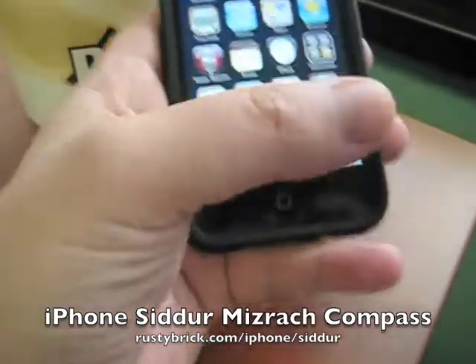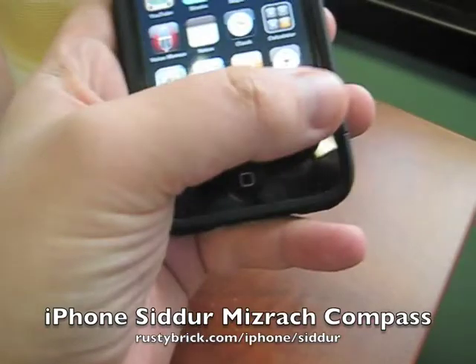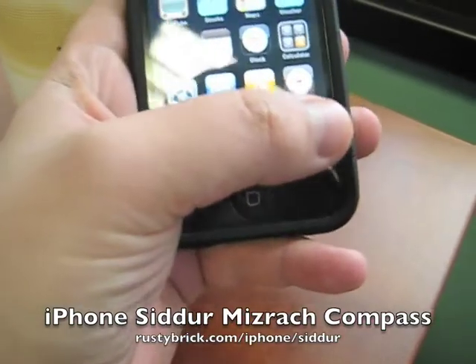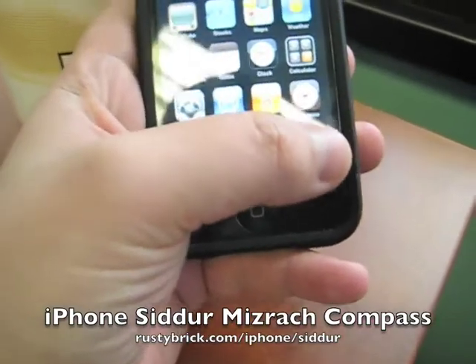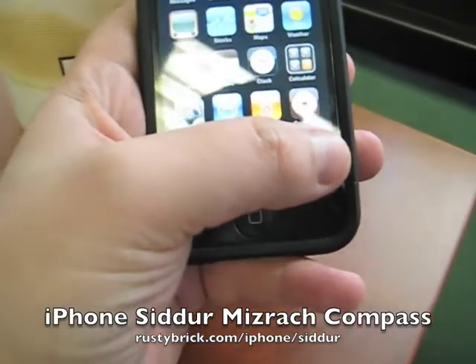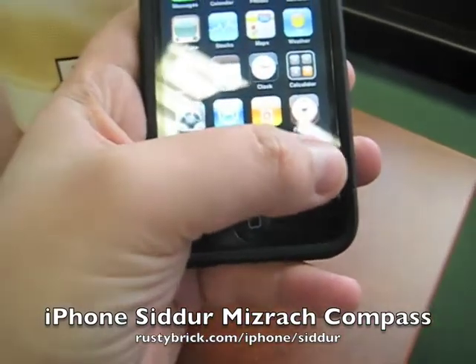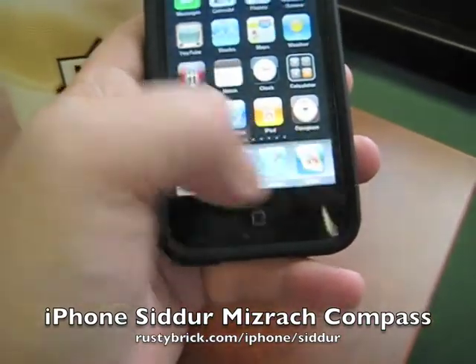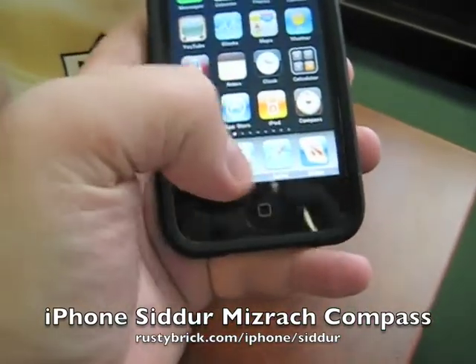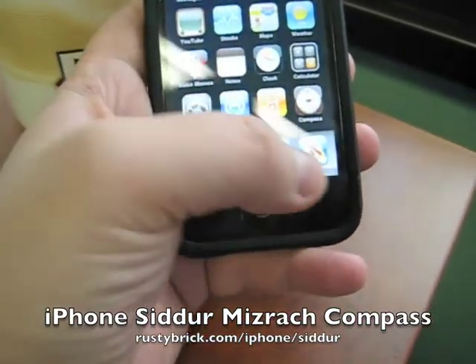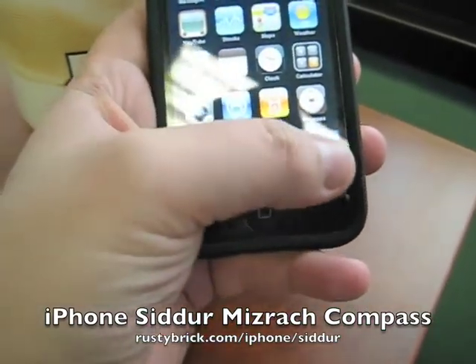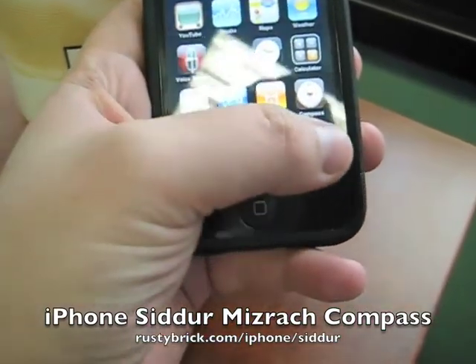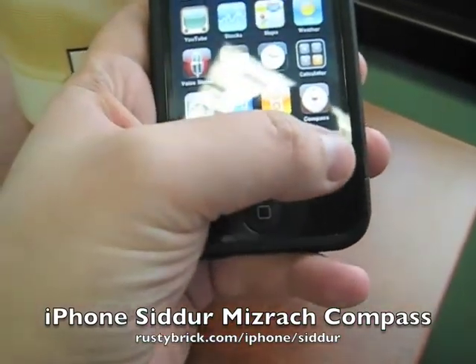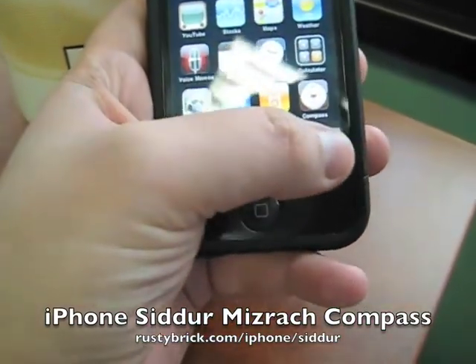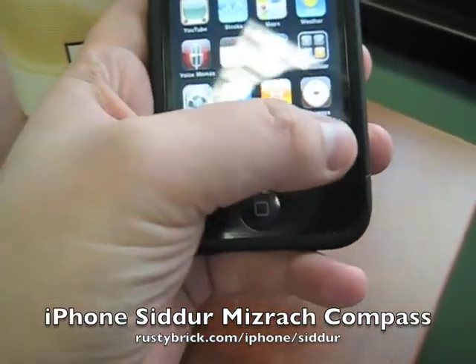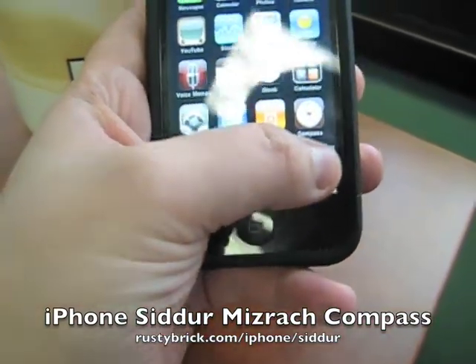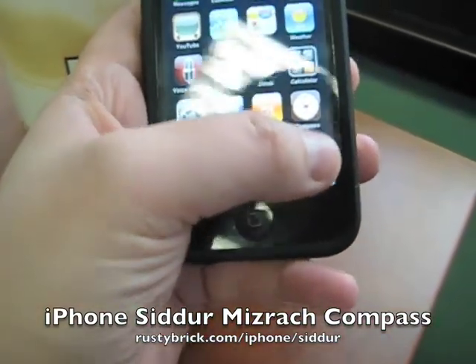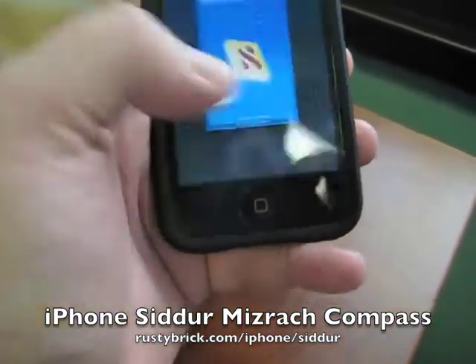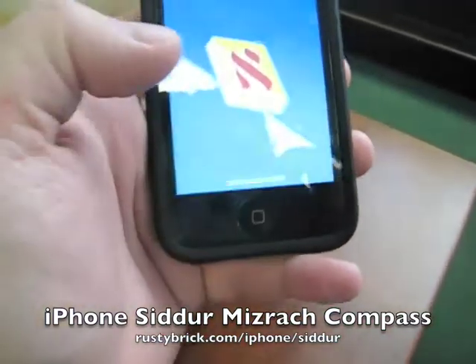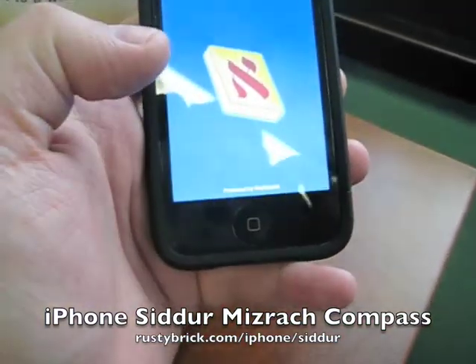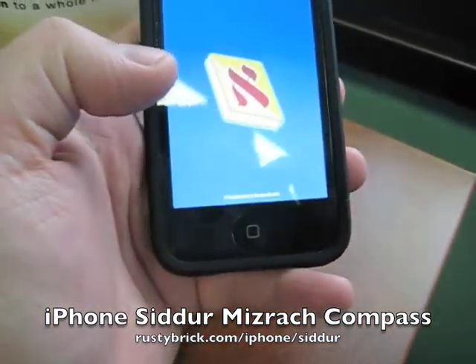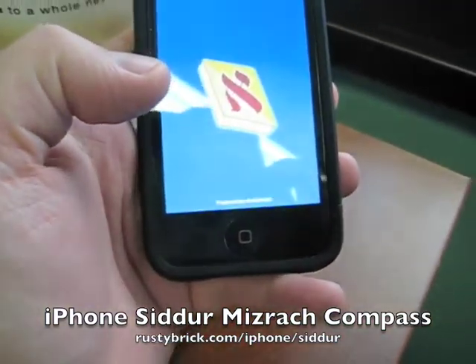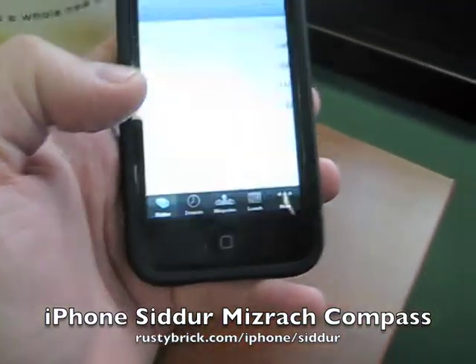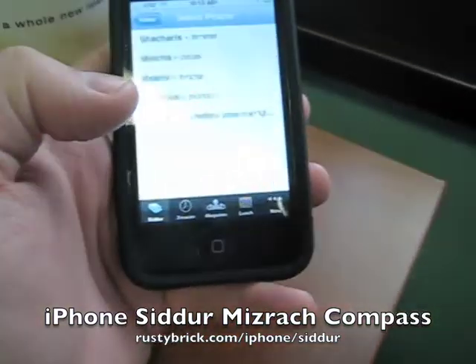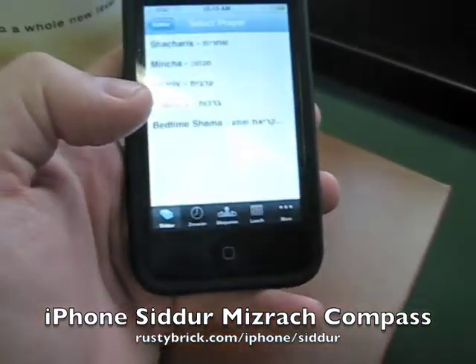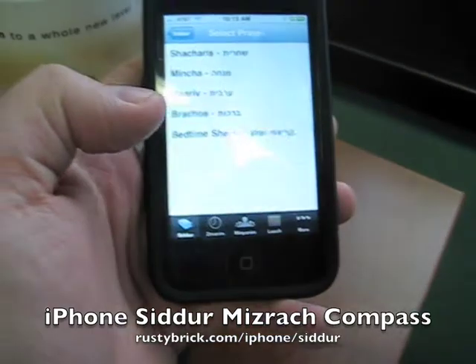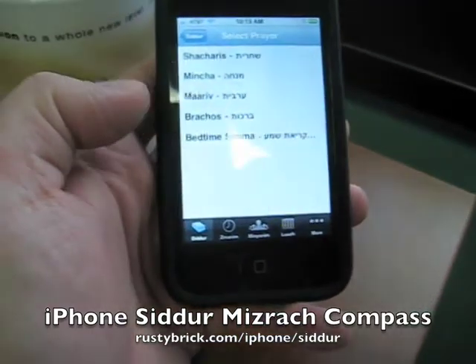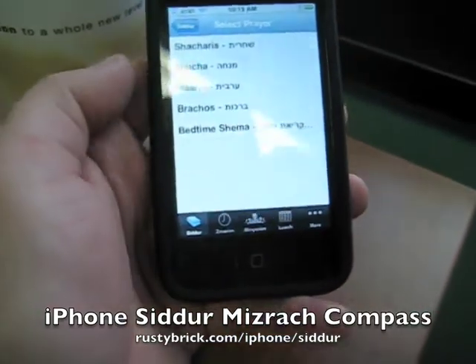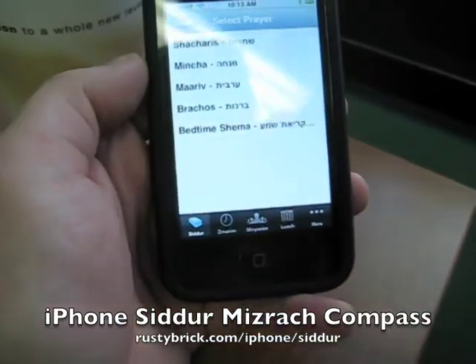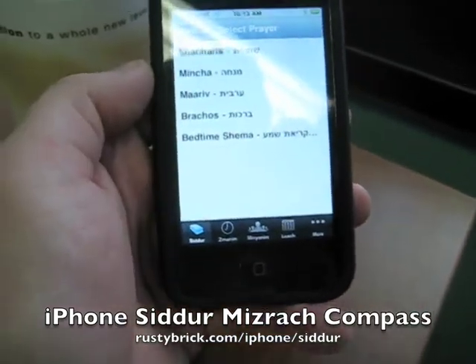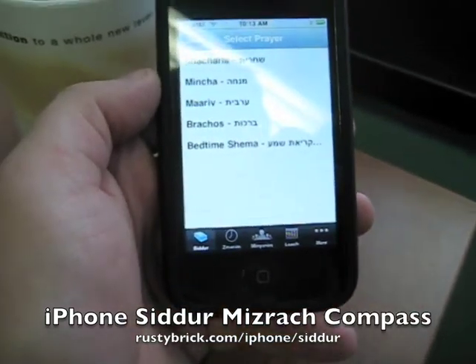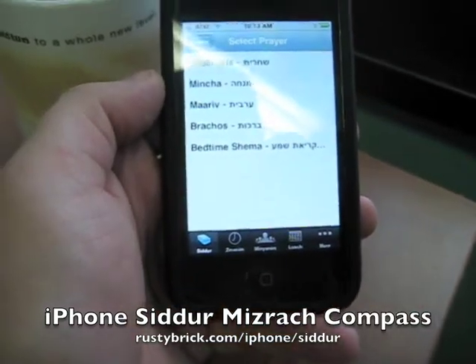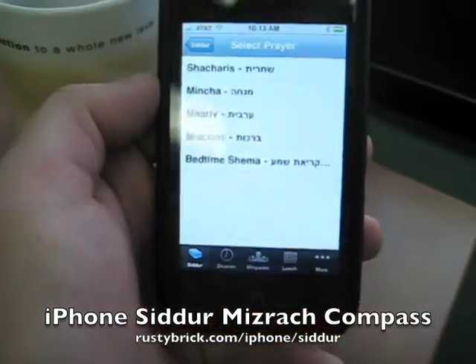So I'm going to open it up. This only works with the new iPhone 3GS because the new iPhone 3GS has a new digital compass on it.